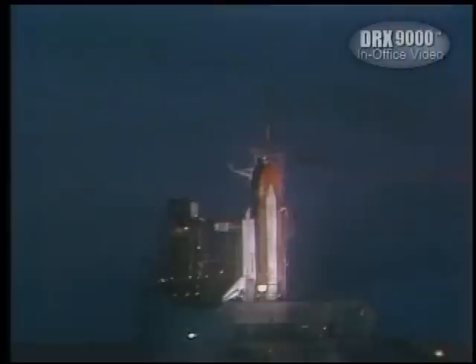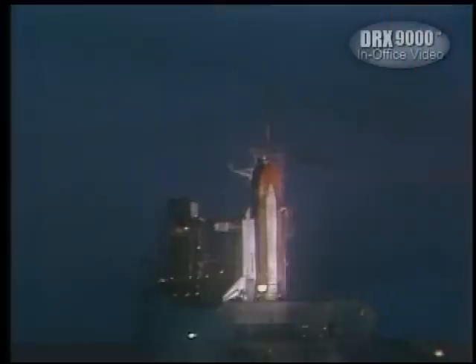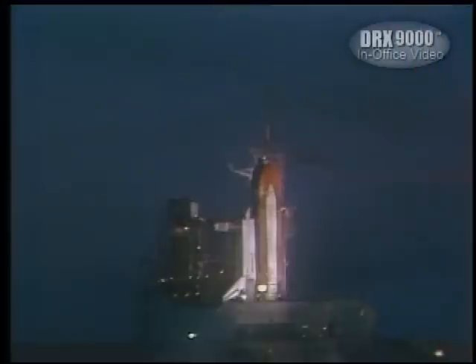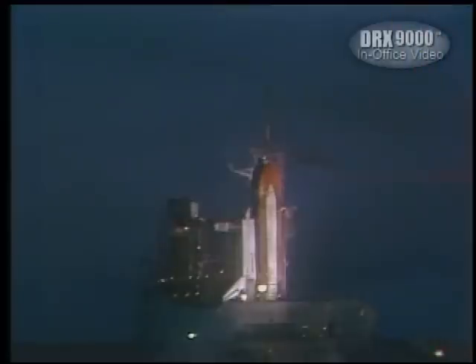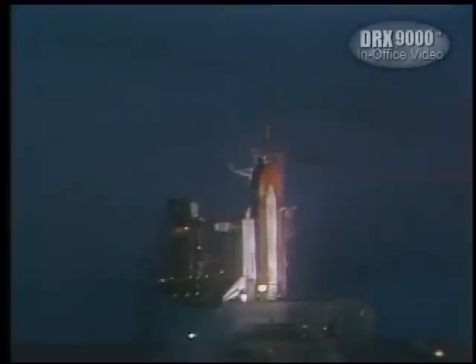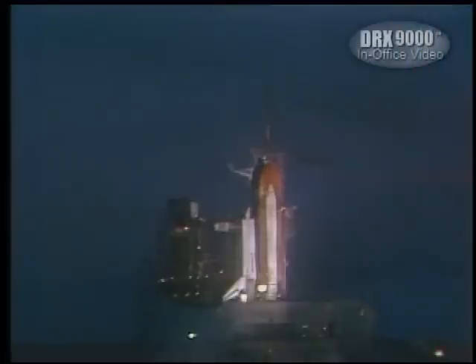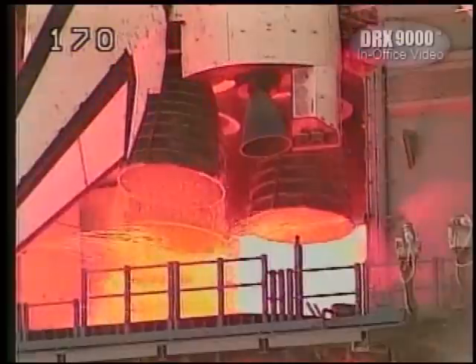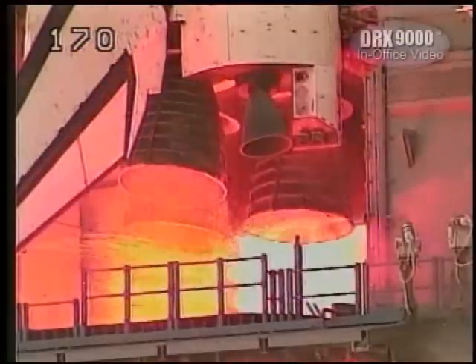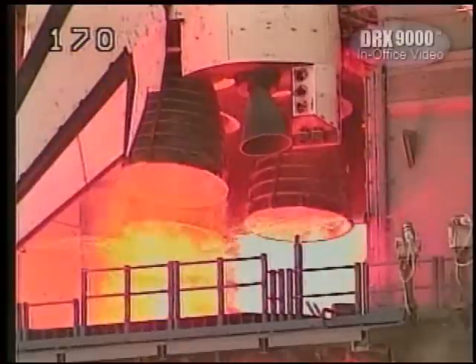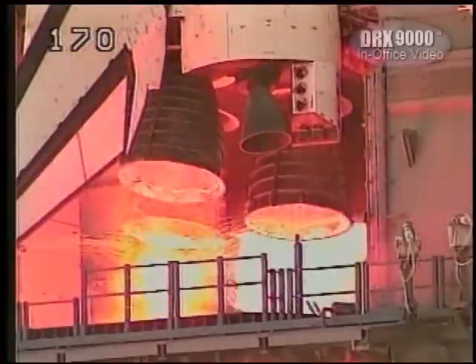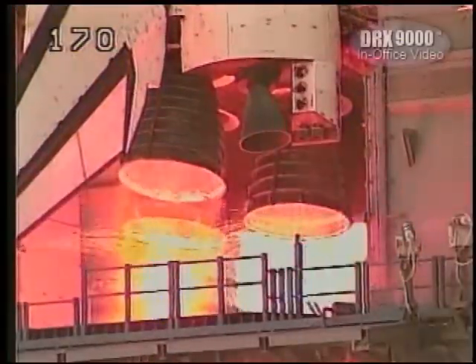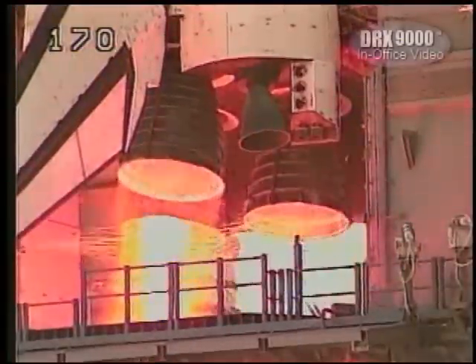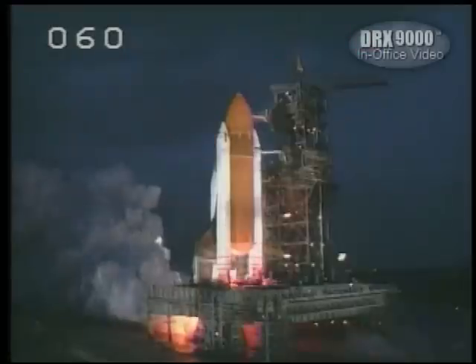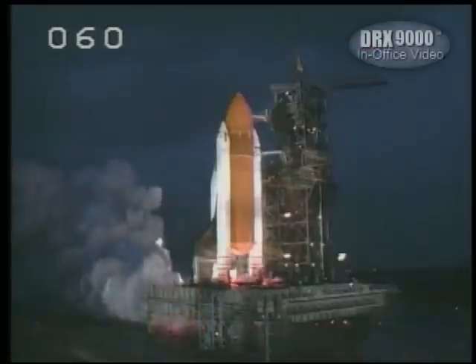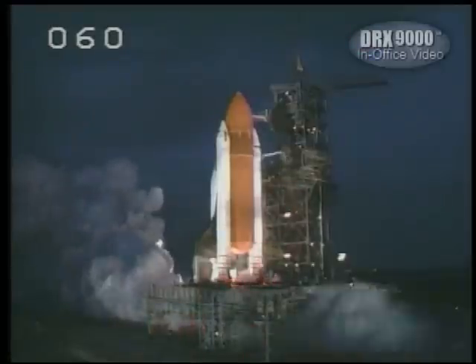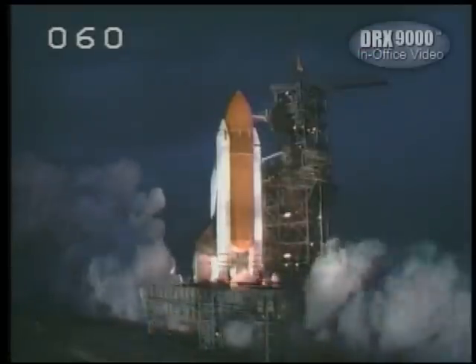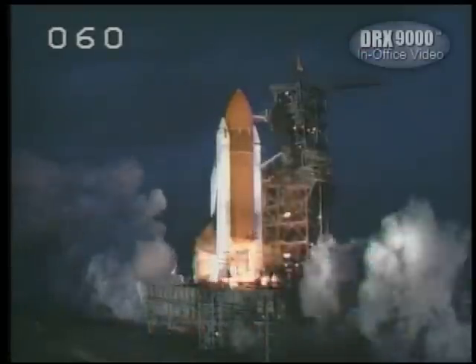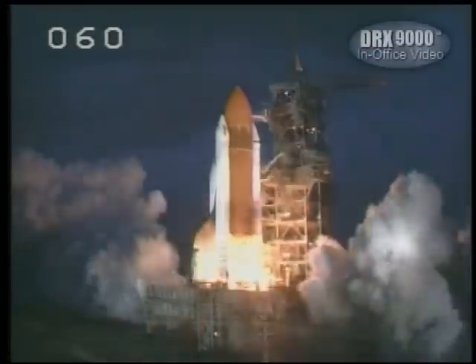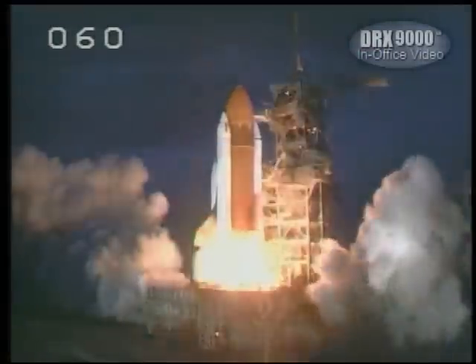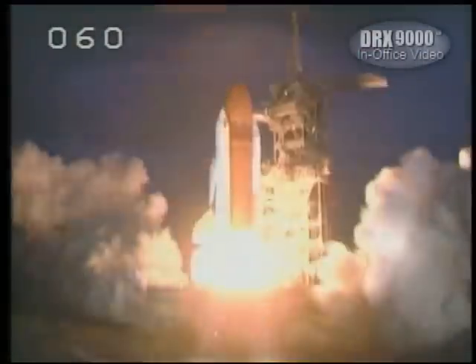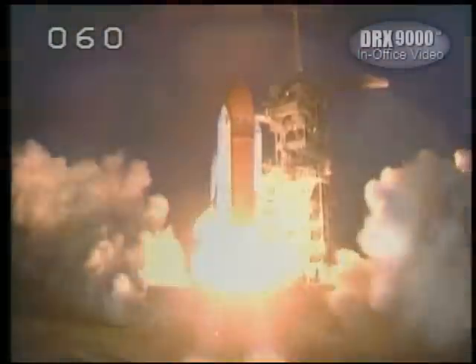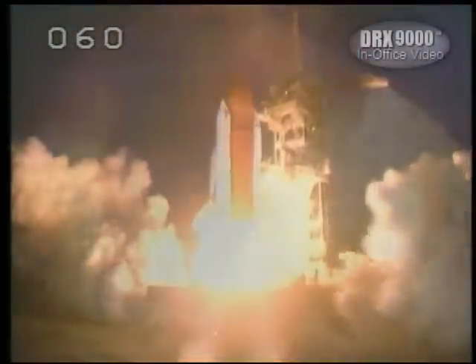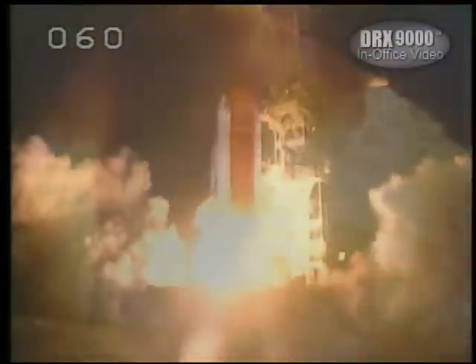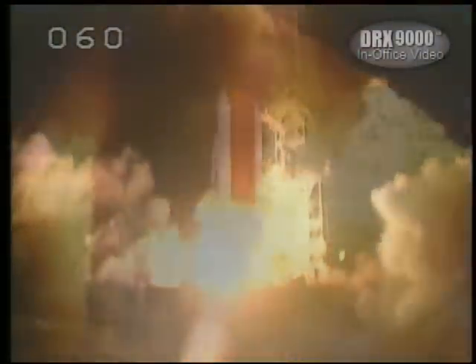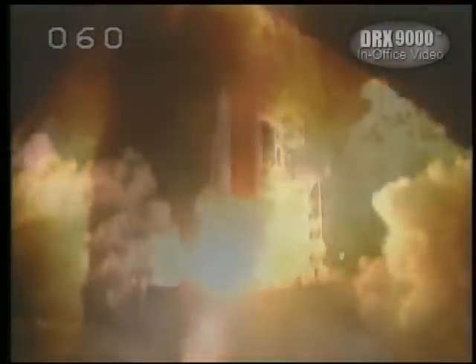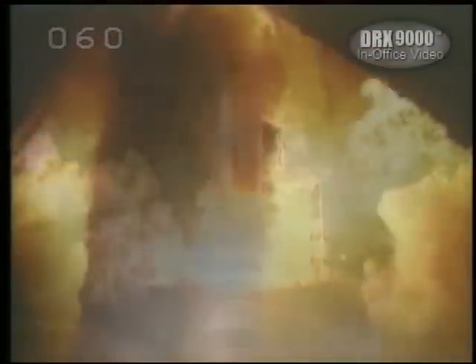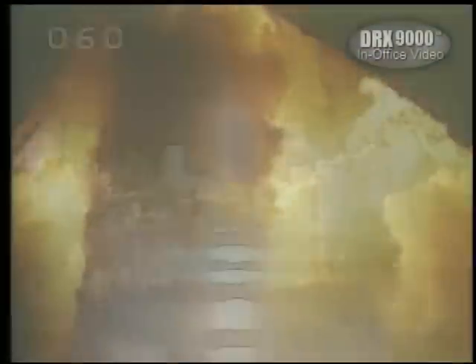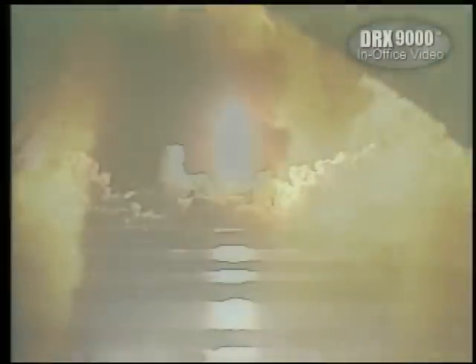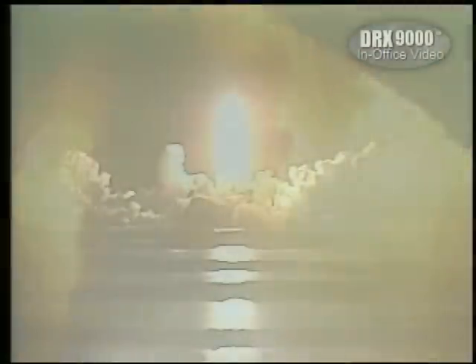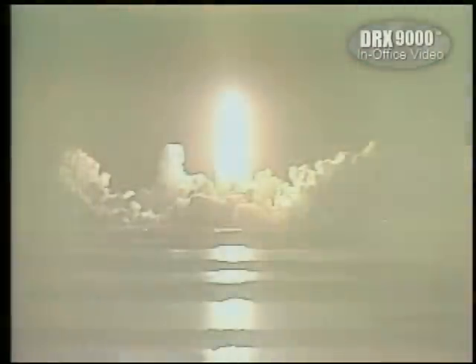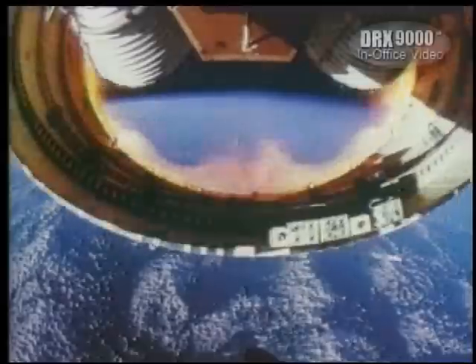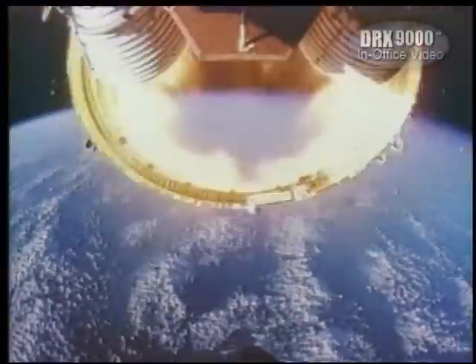Three, two, one, ignition, and lift off.